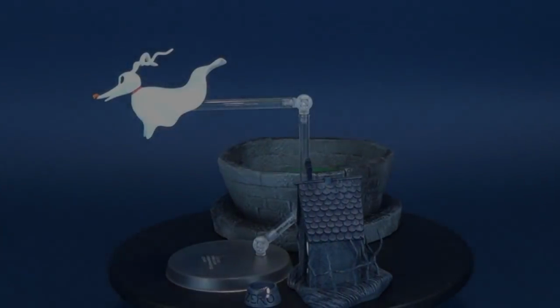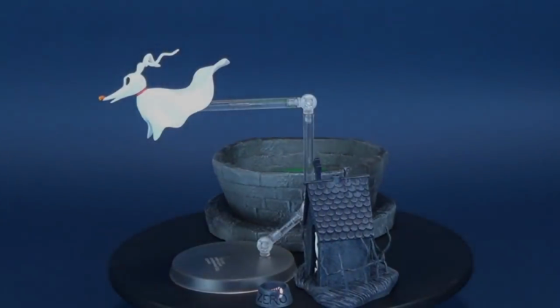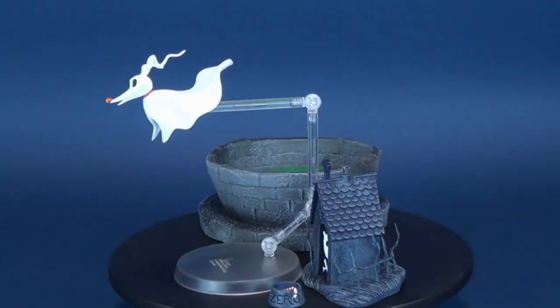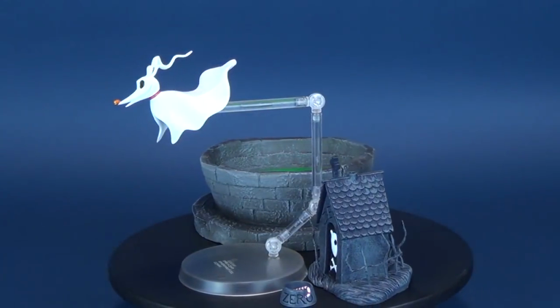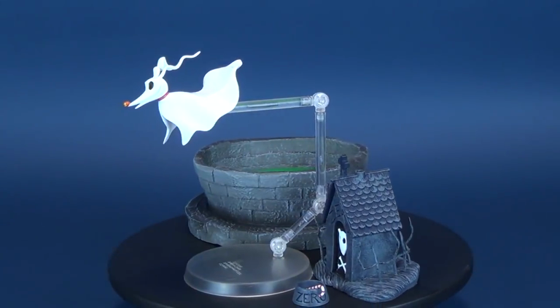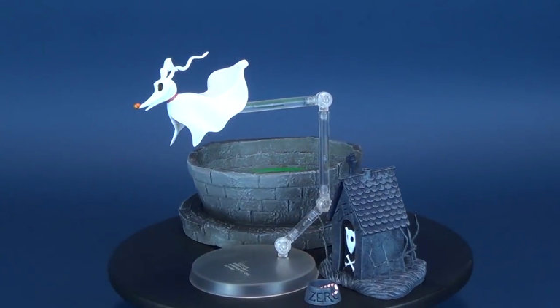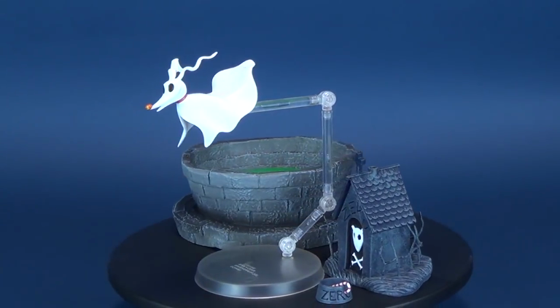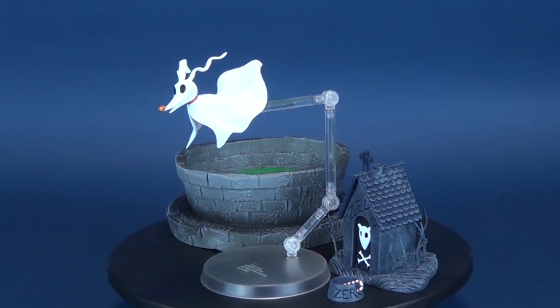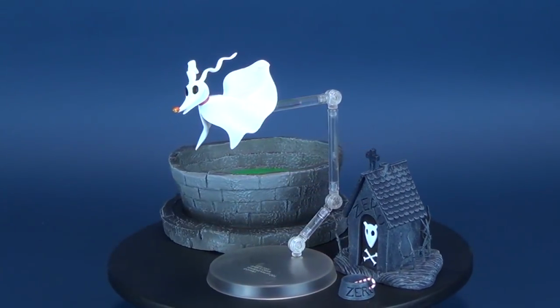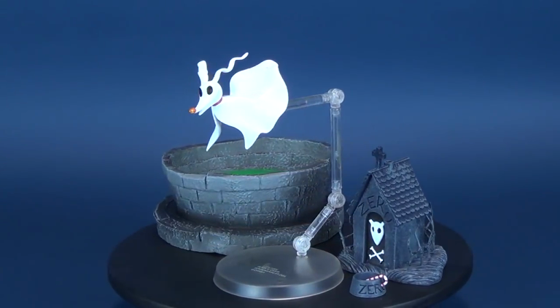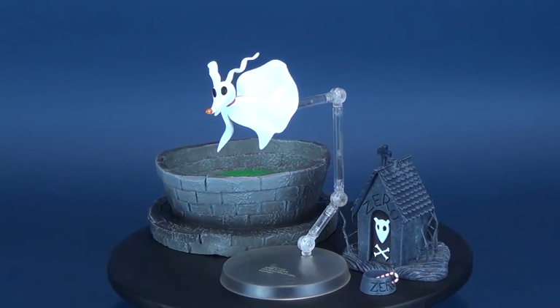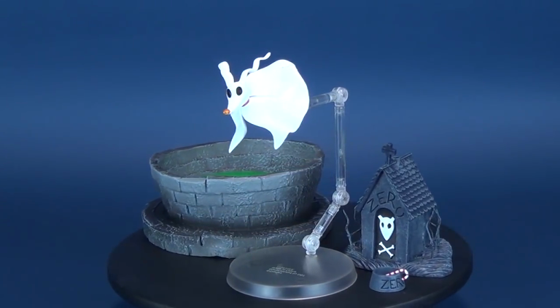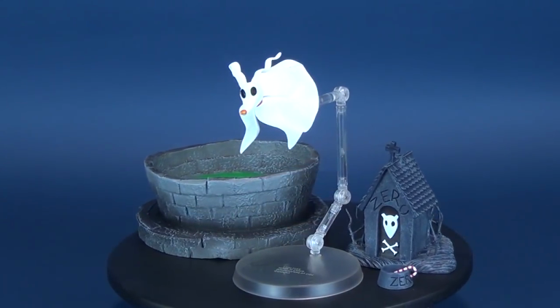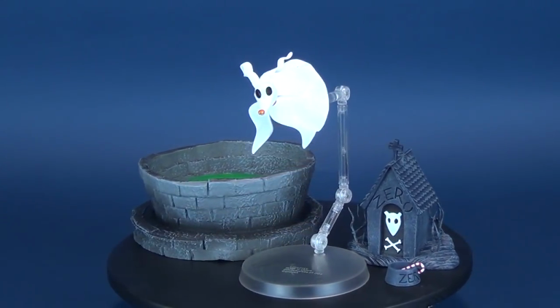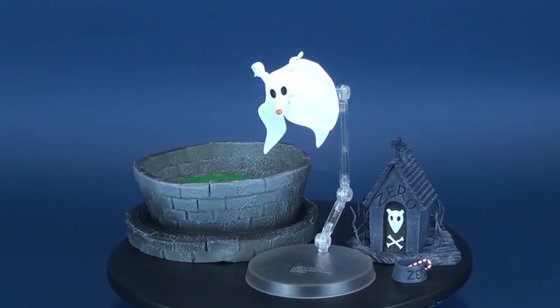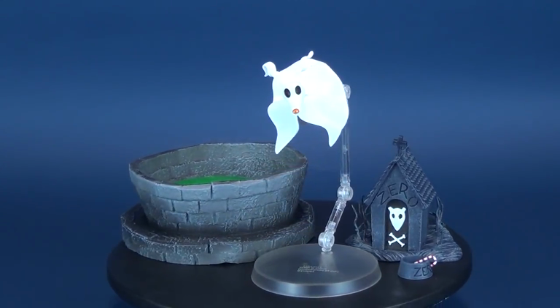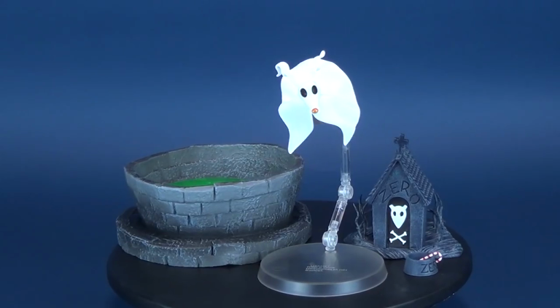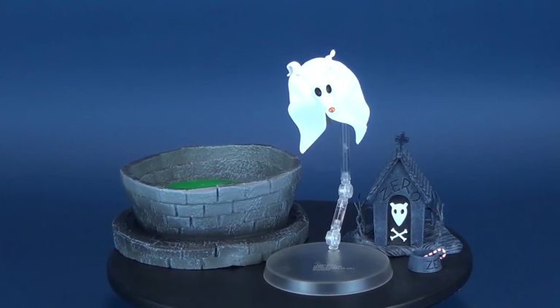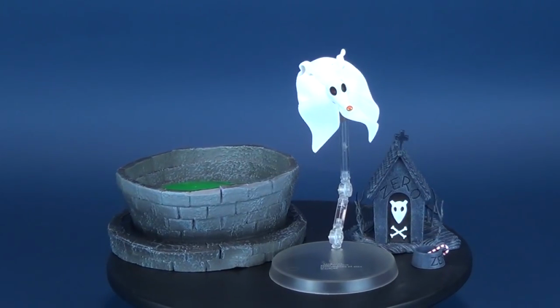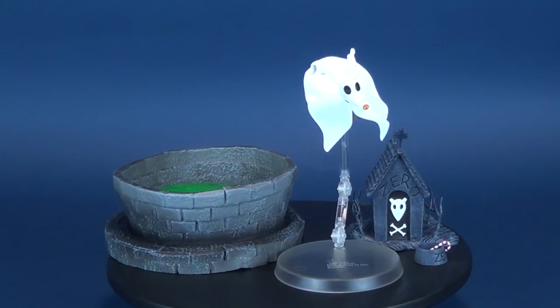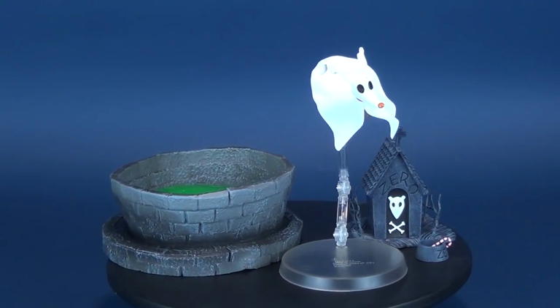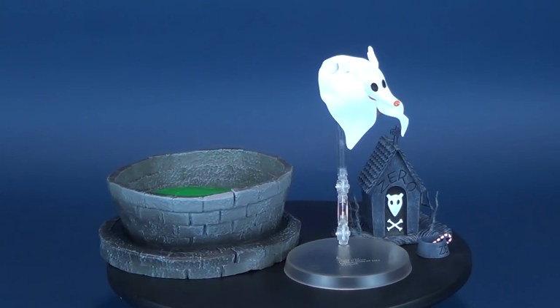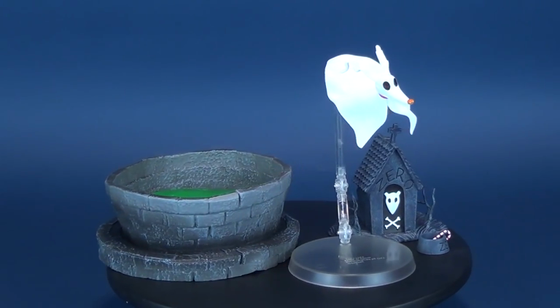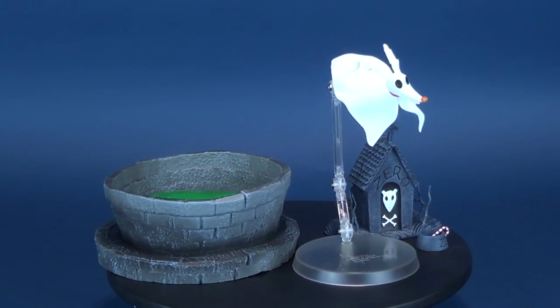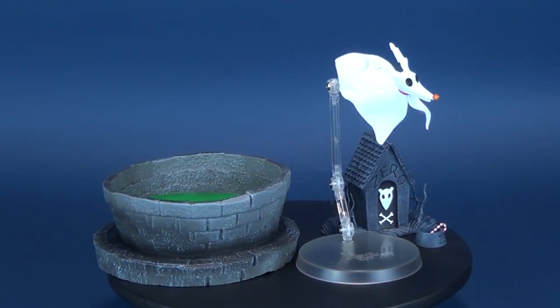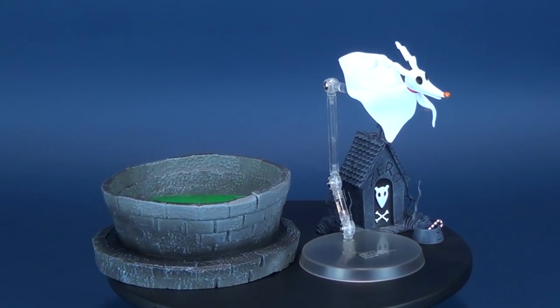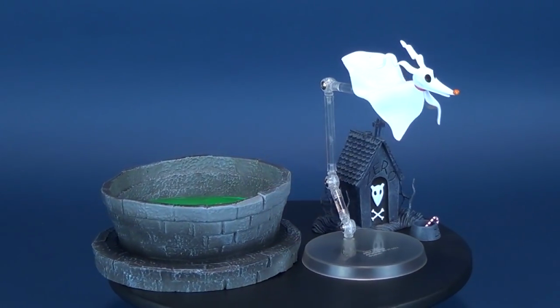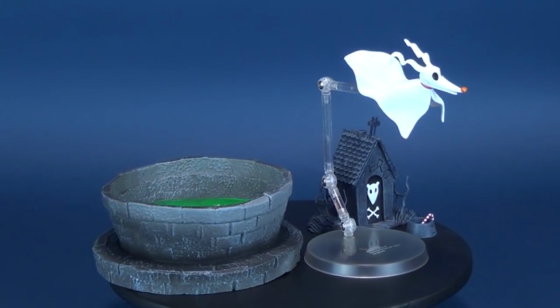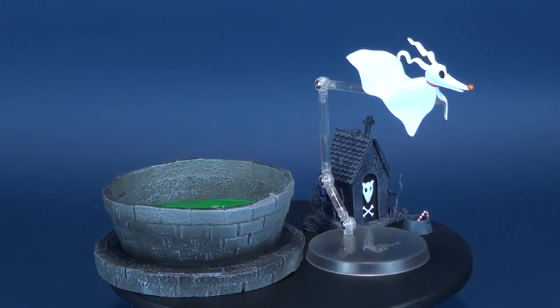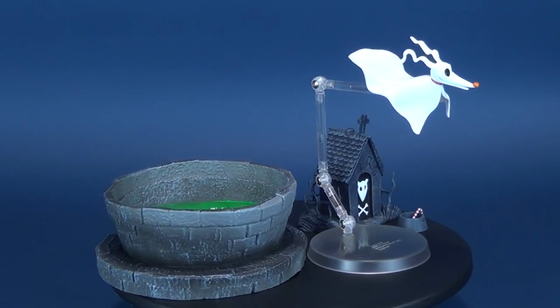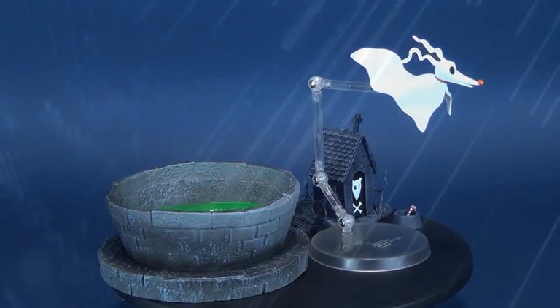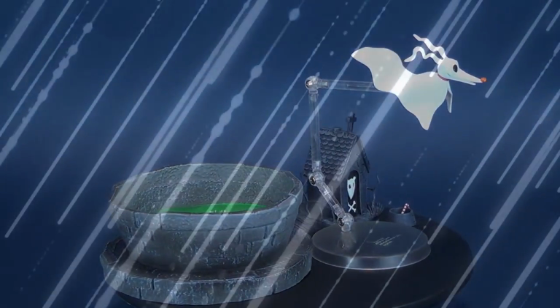No, Zero, down boy. My, what a brilliant nose you have, the better to light my way. You're the head of the team, Zero.